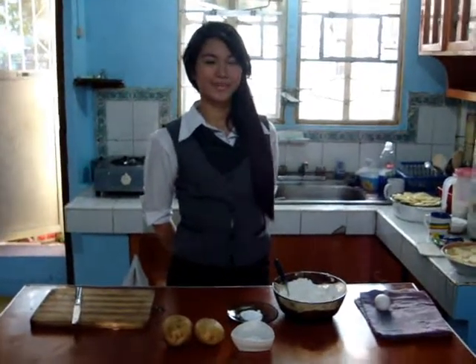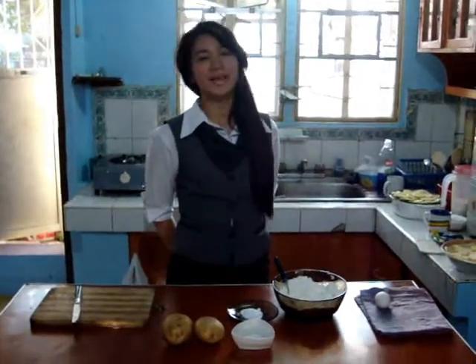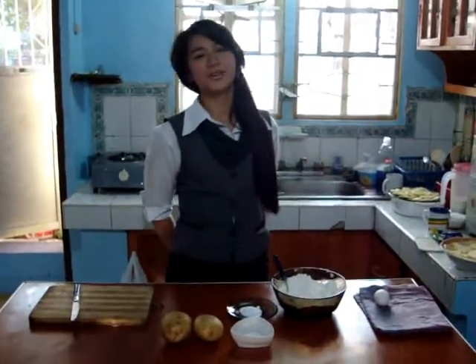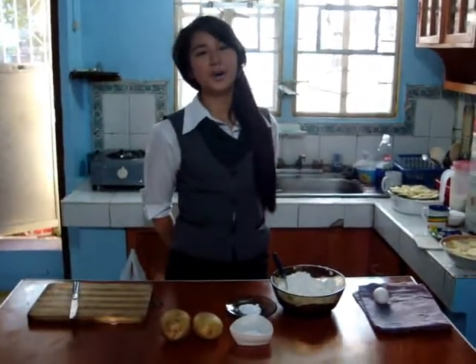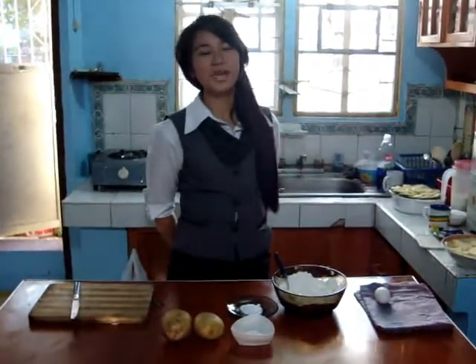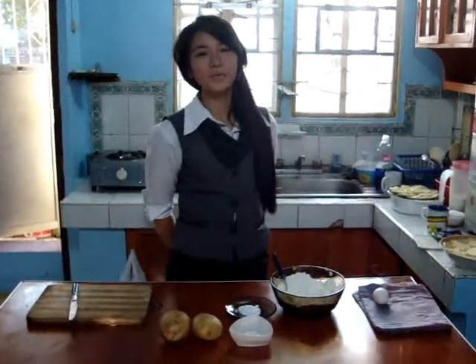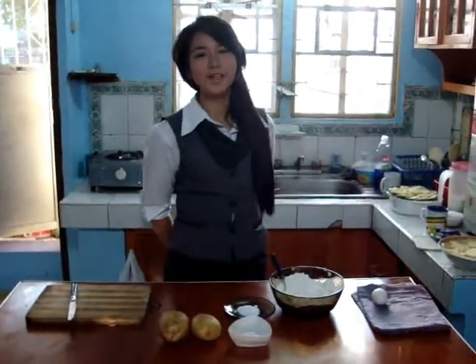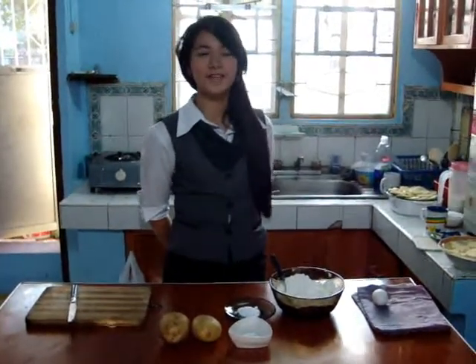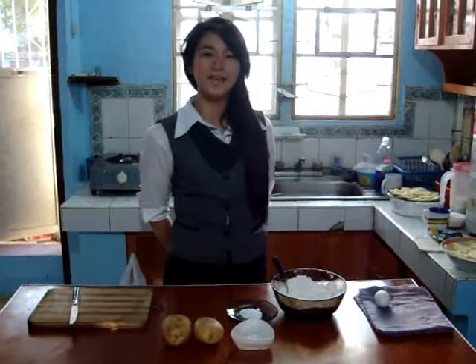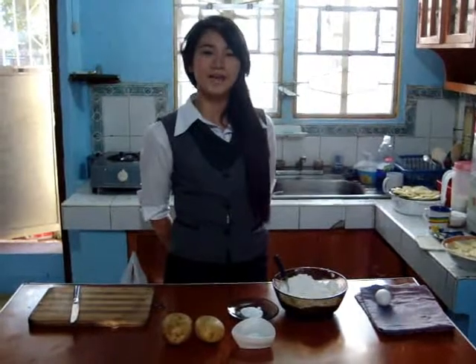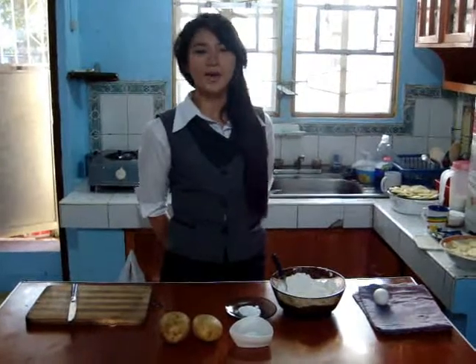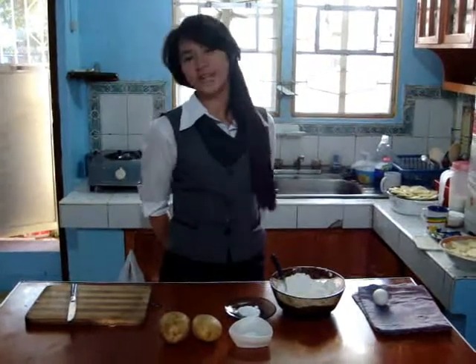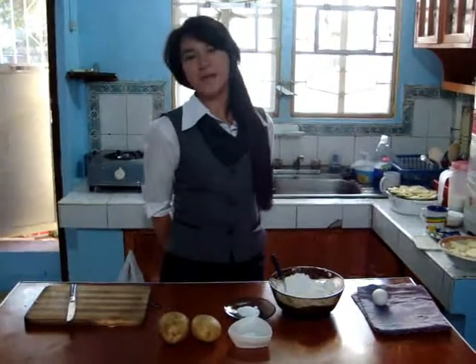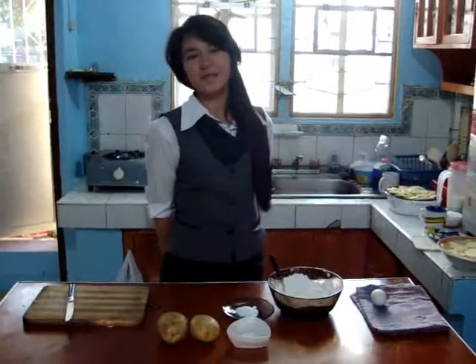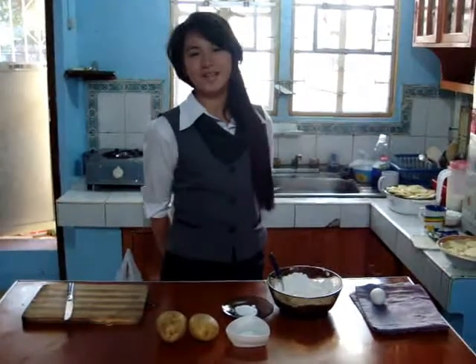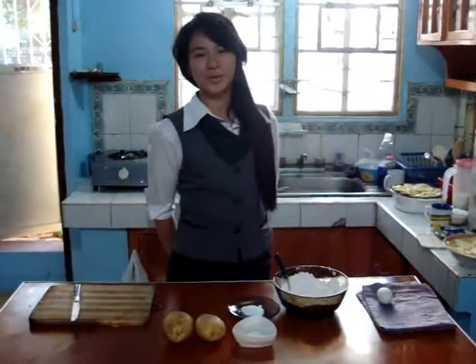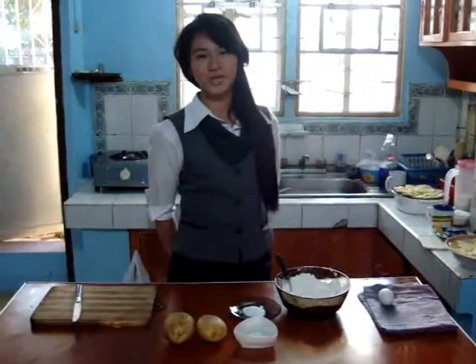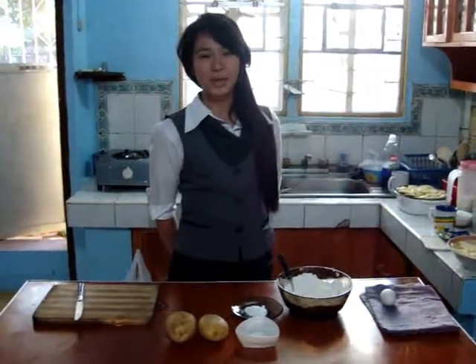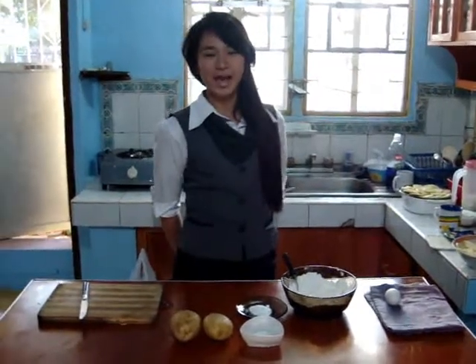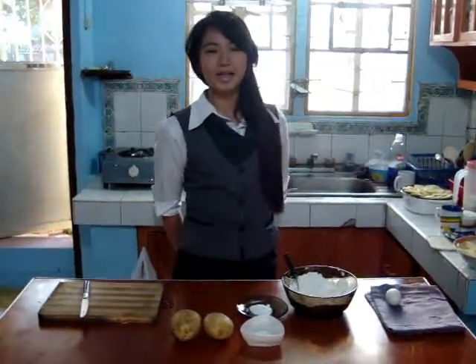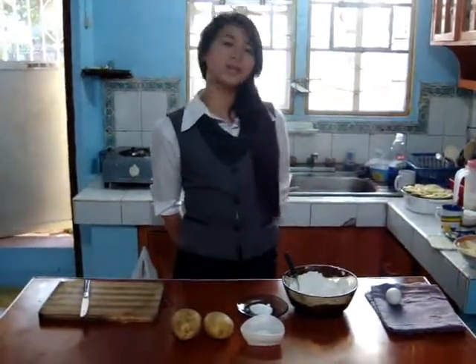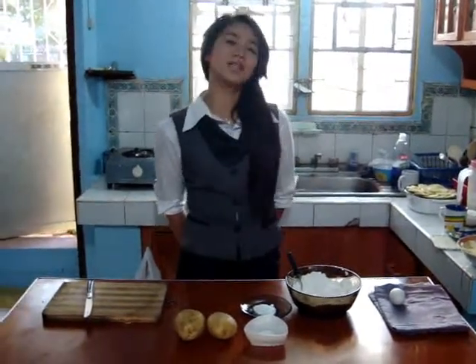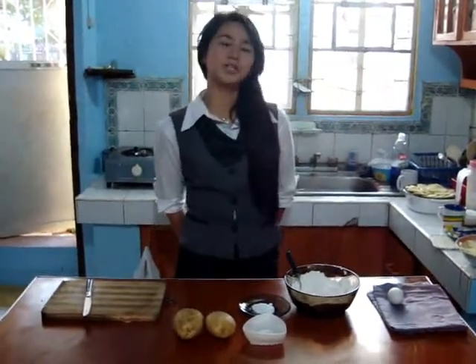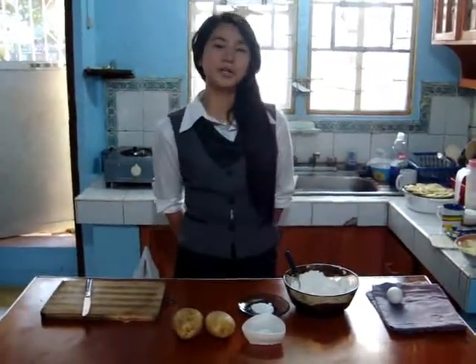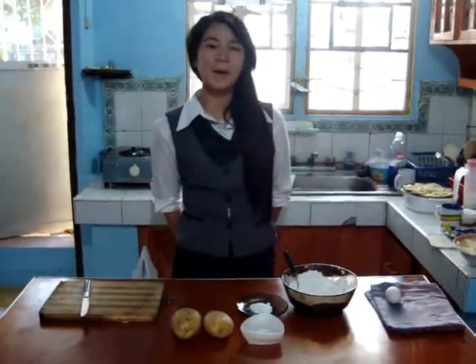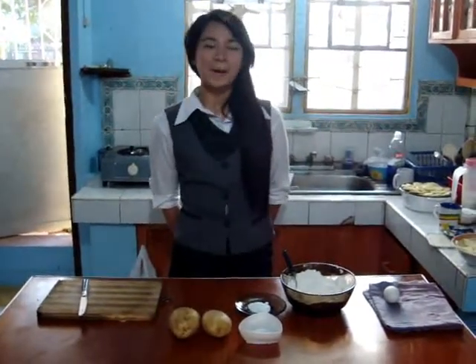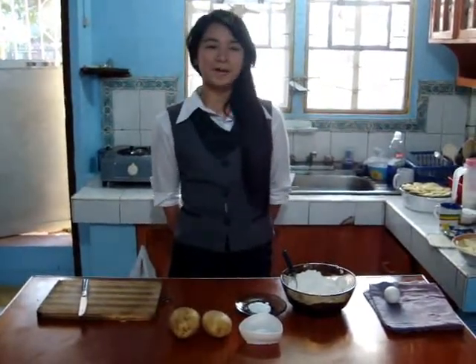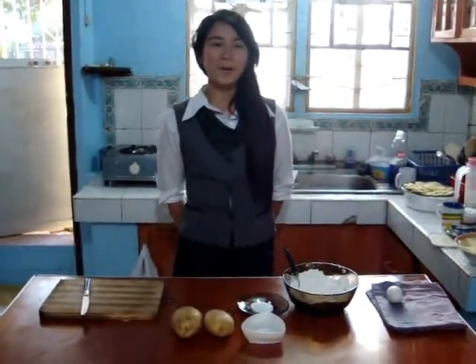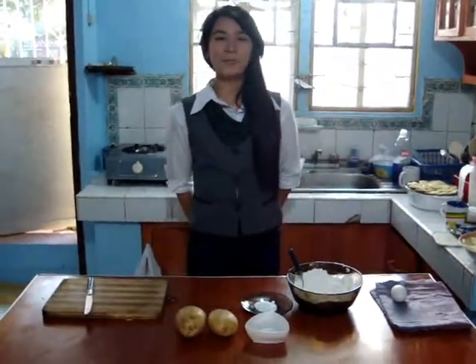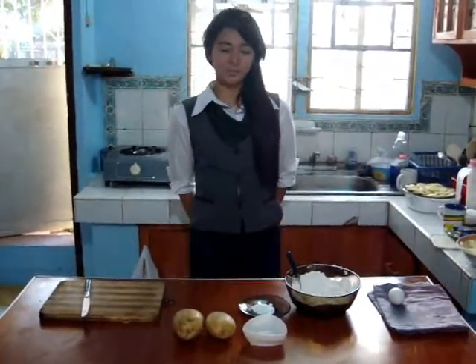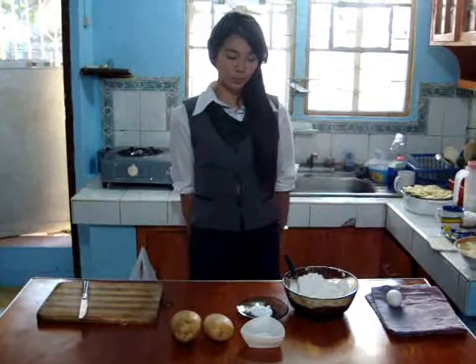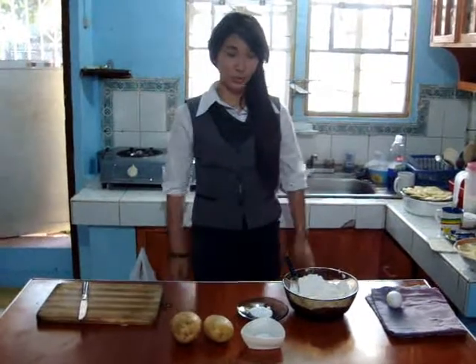Good morning everyone, this is your 10 minutes cooking show and I will teach you the homemade mojo.